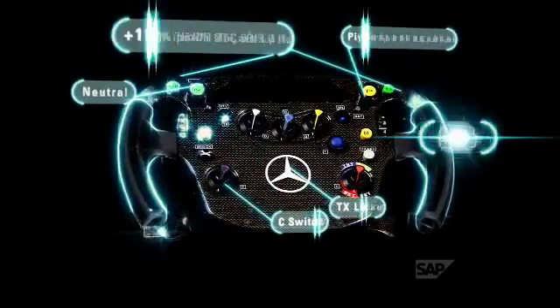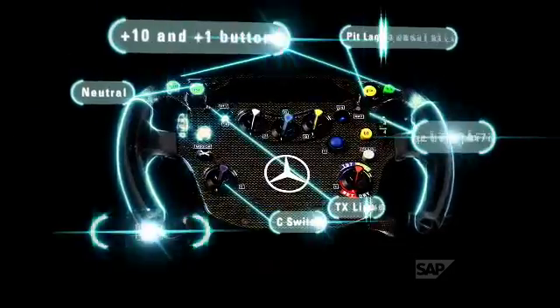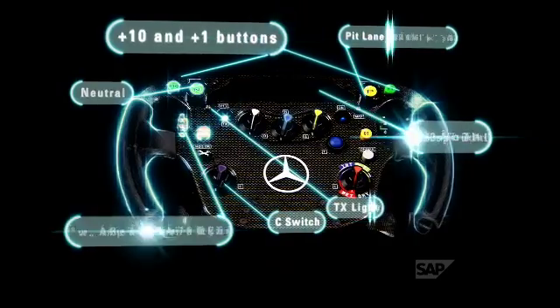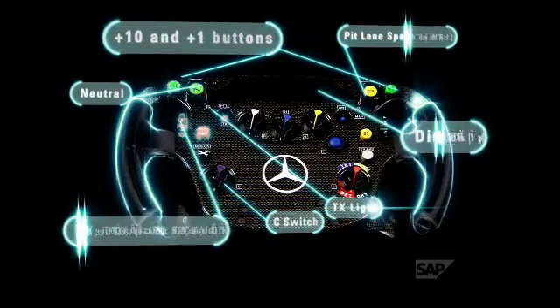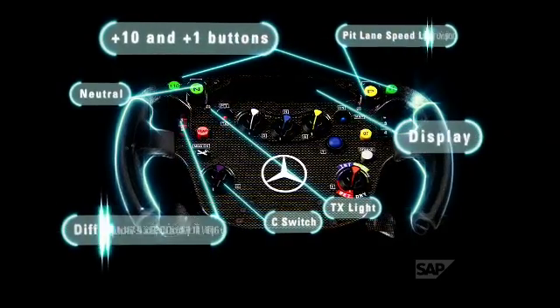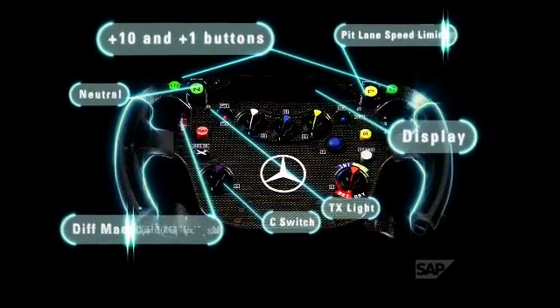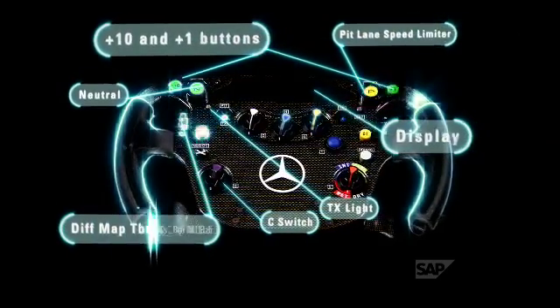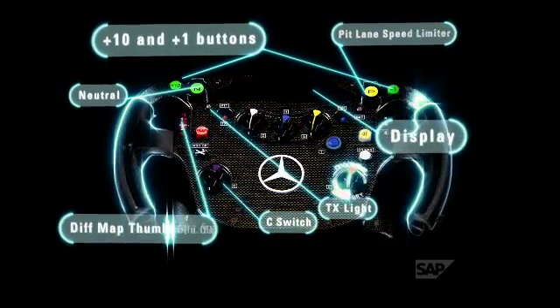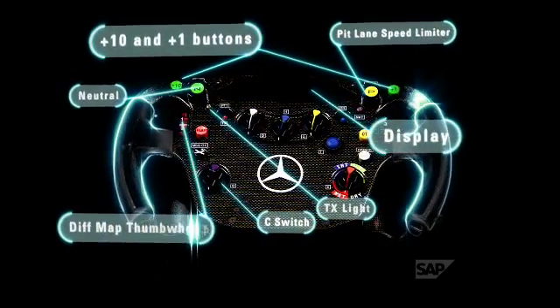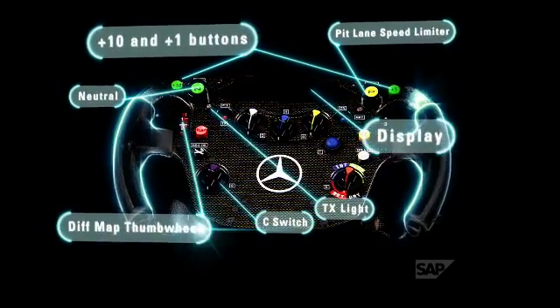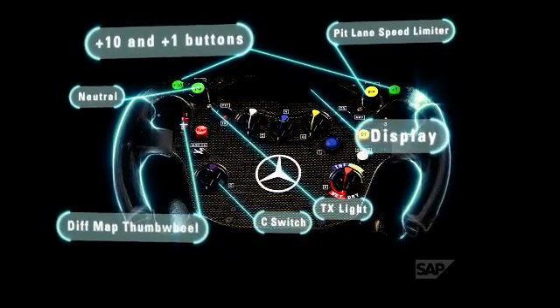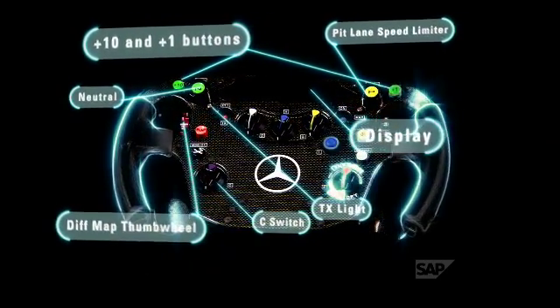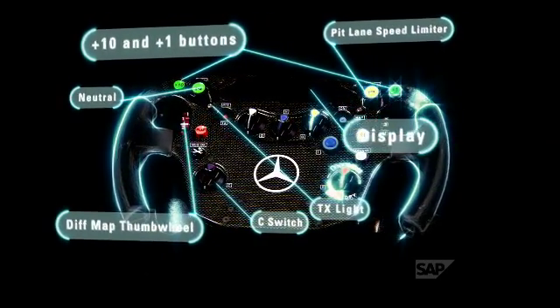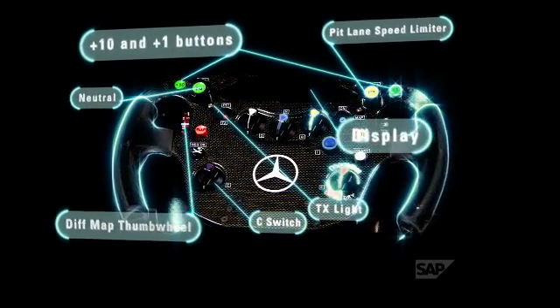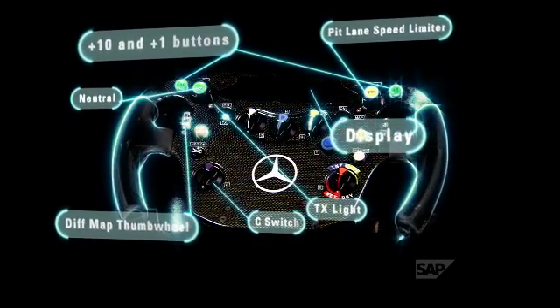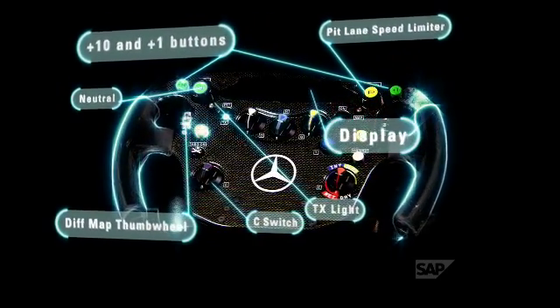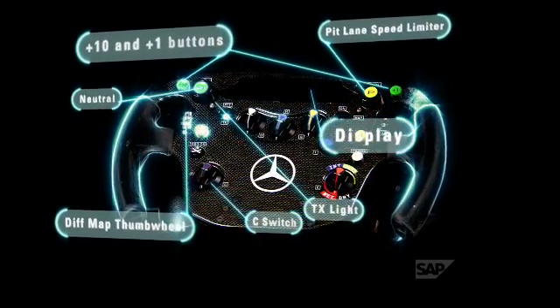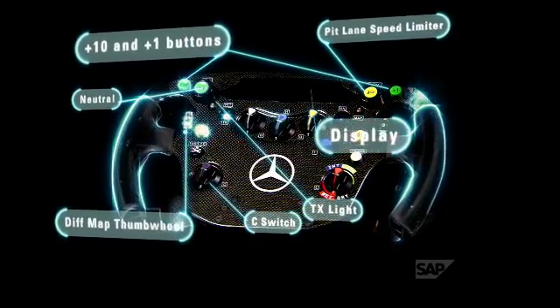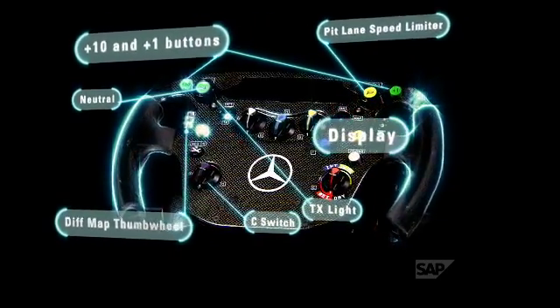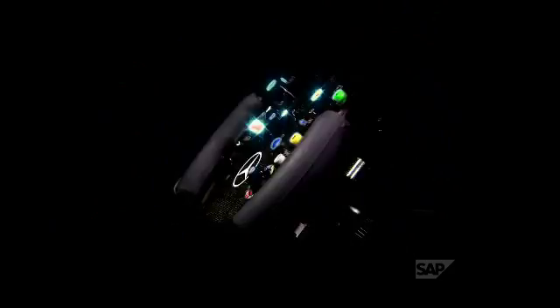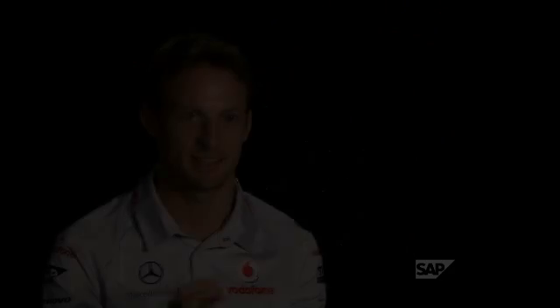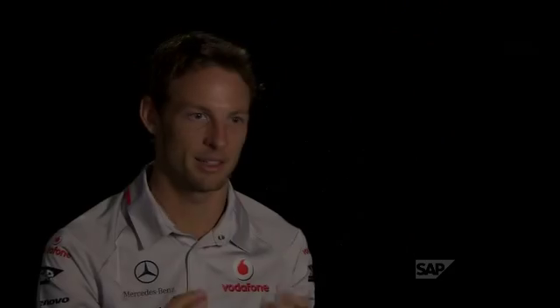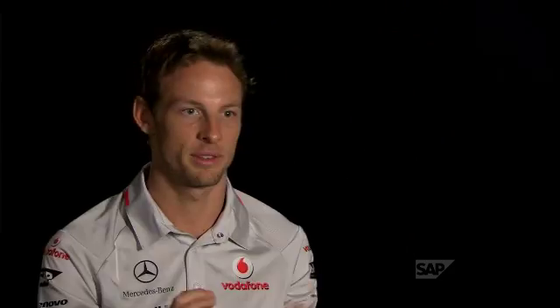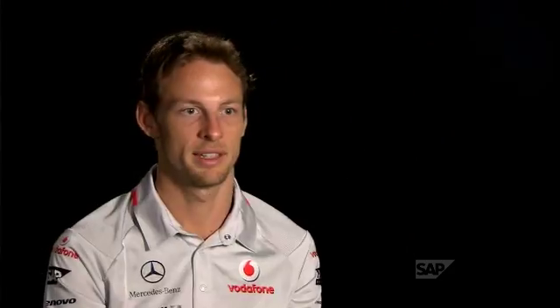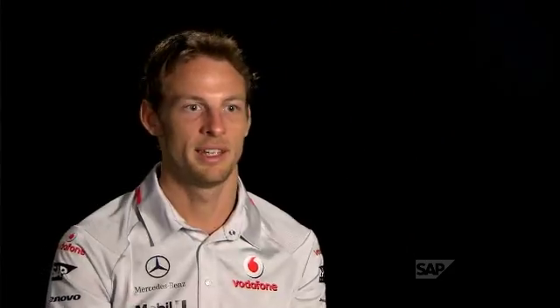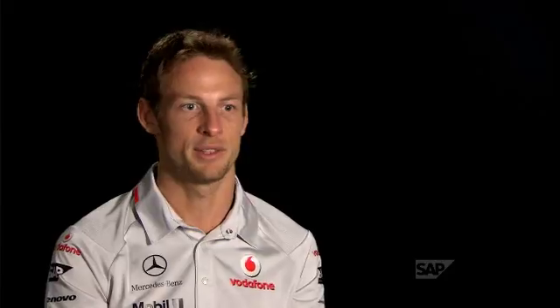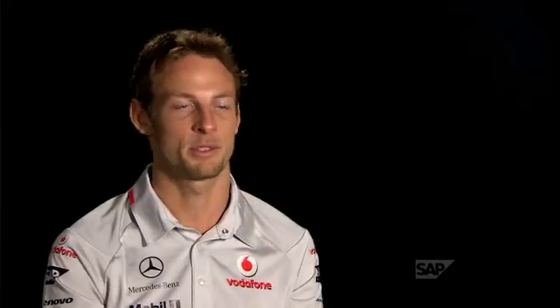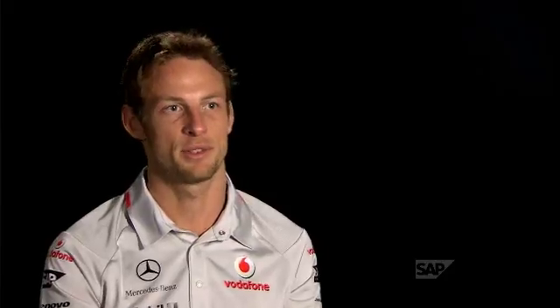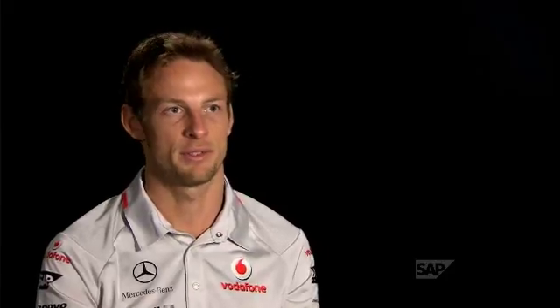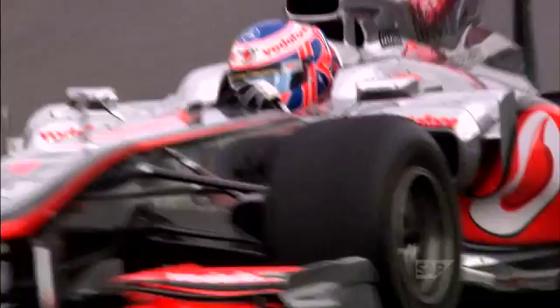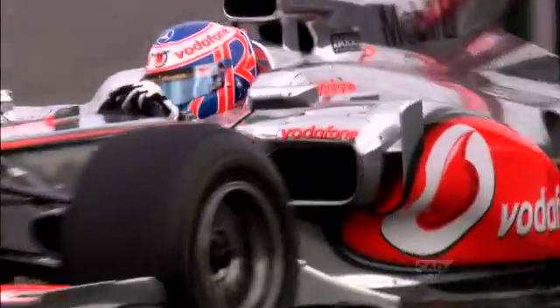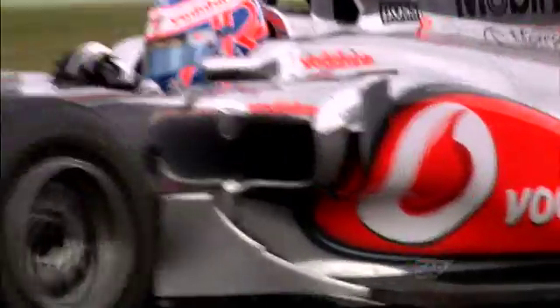To get that extra edge you have to be working all the time on improving the car through a race, balancing it with the adjustments you have on the steering wheel.